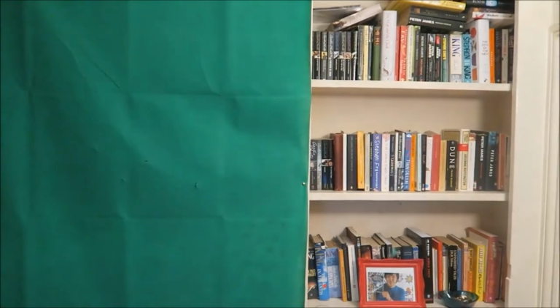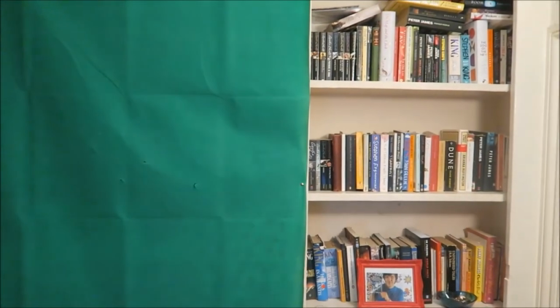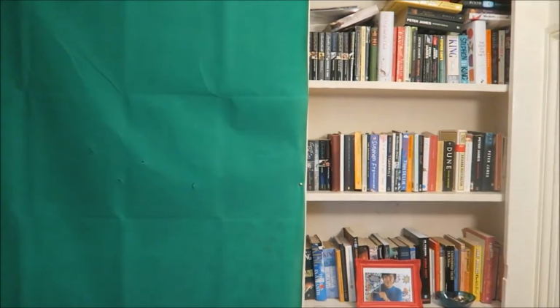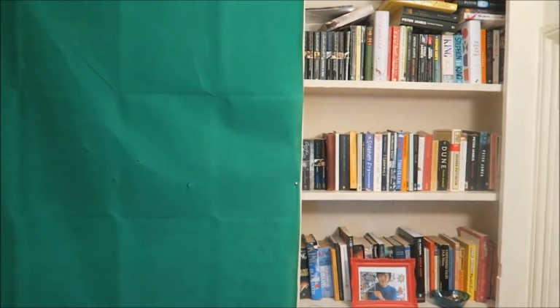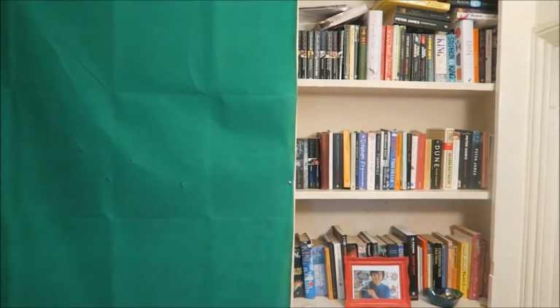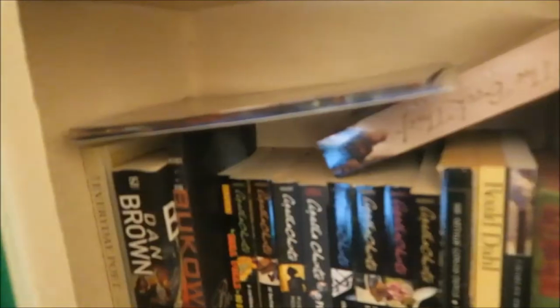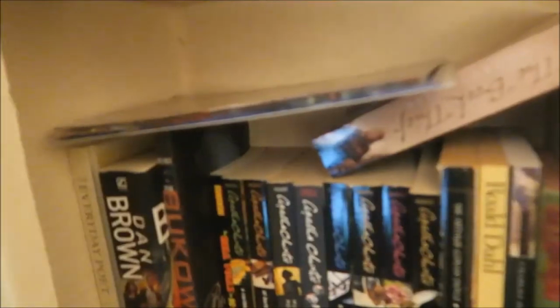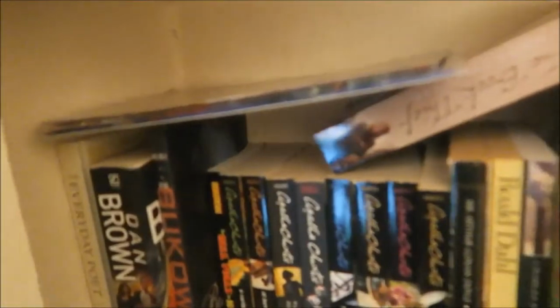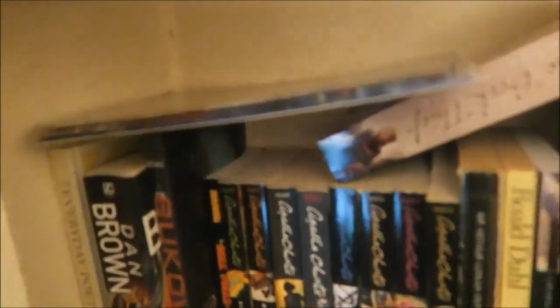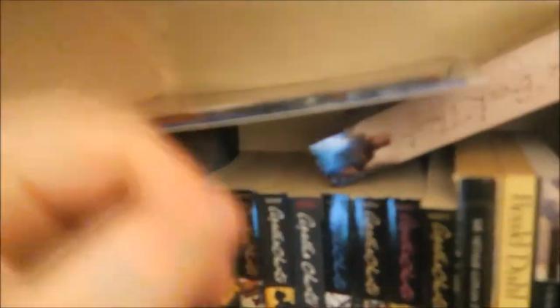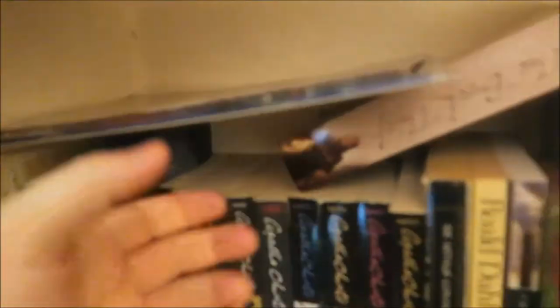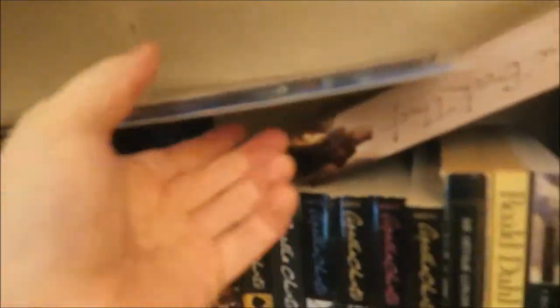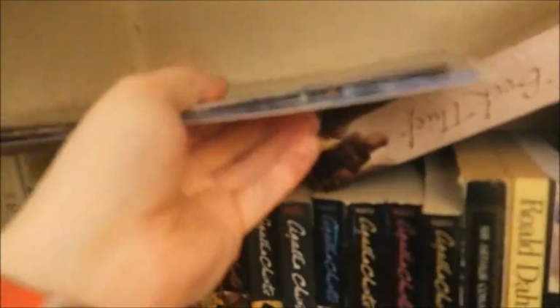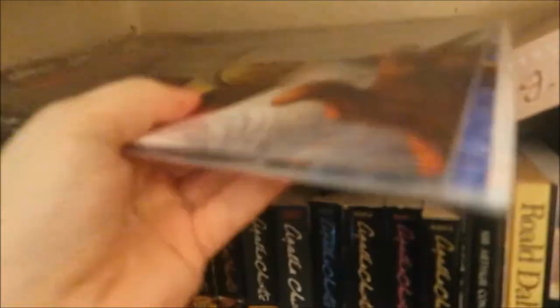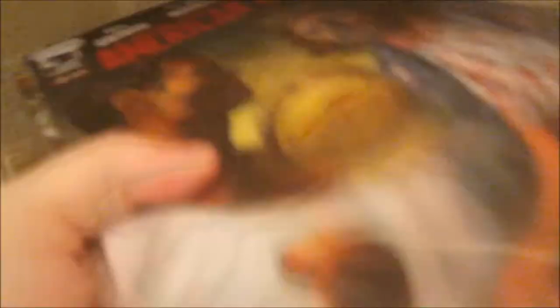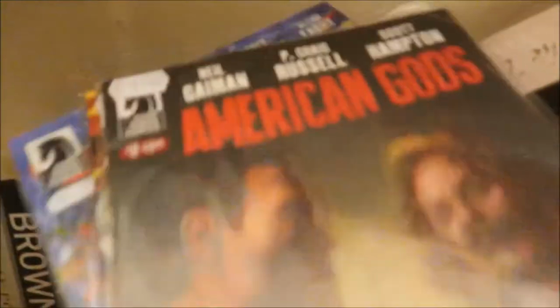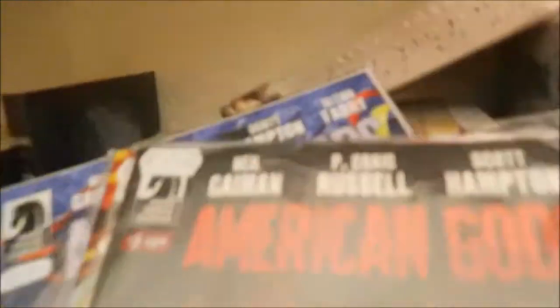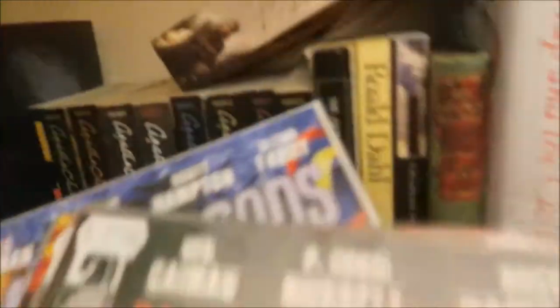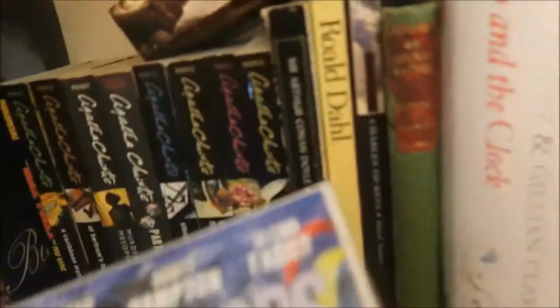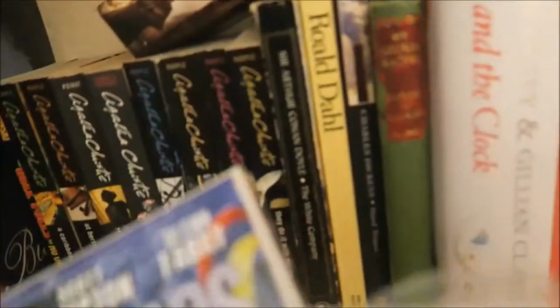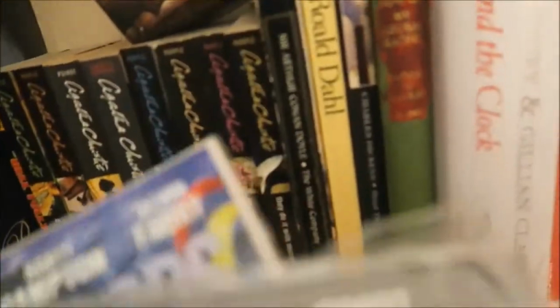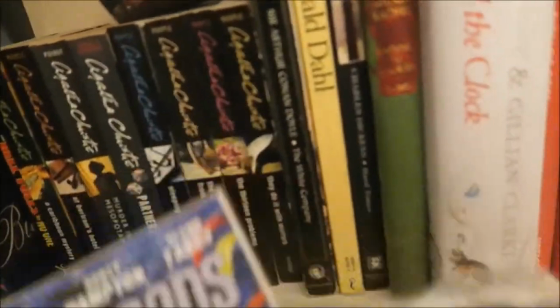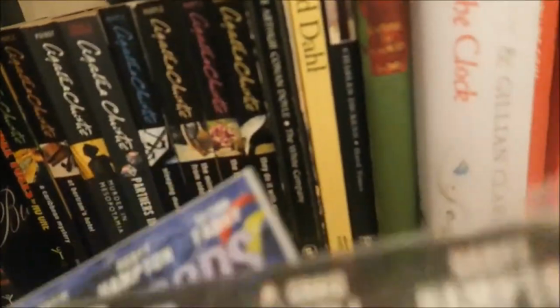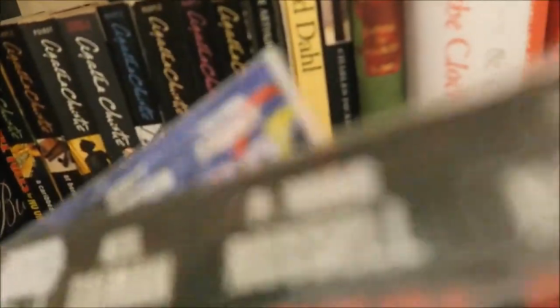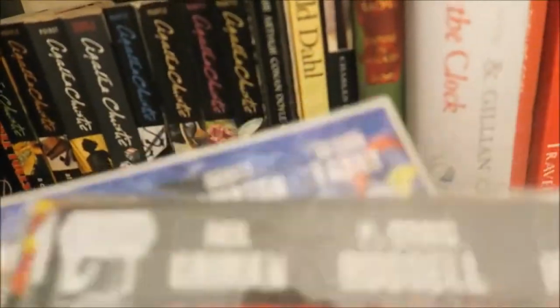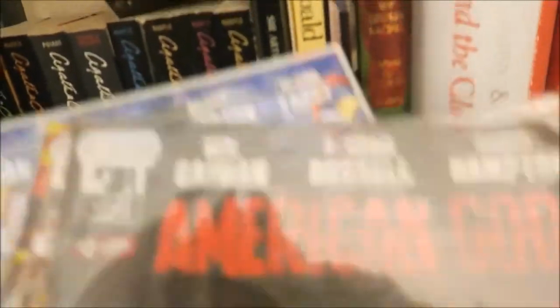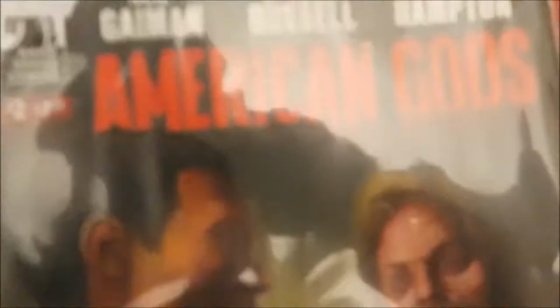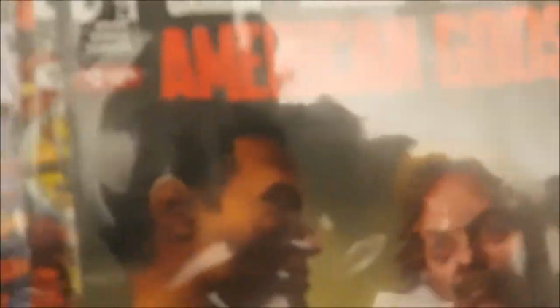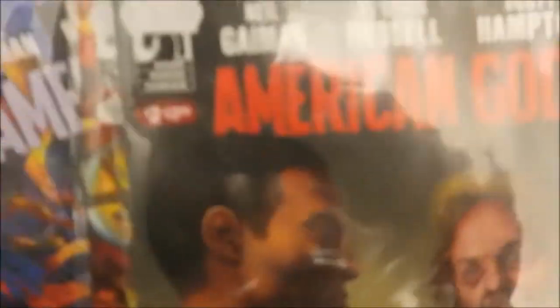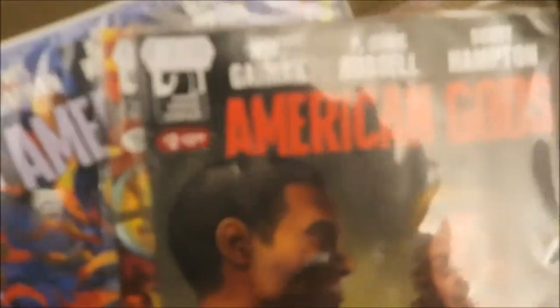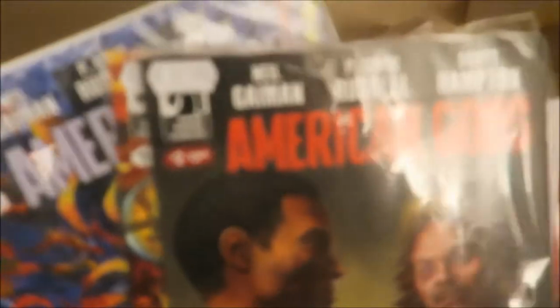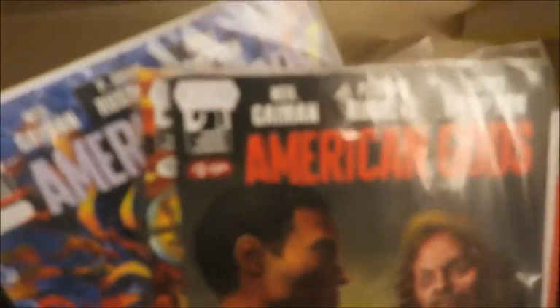Hi folks, Dane here and today I thought I'd give you a little sneak peek tour of my TBR shelves.